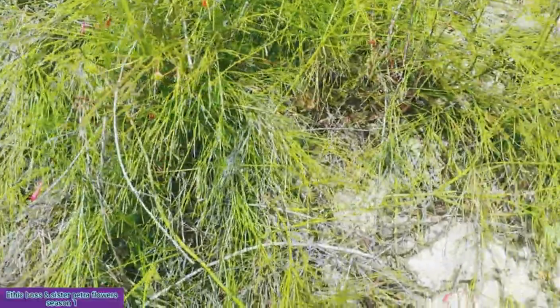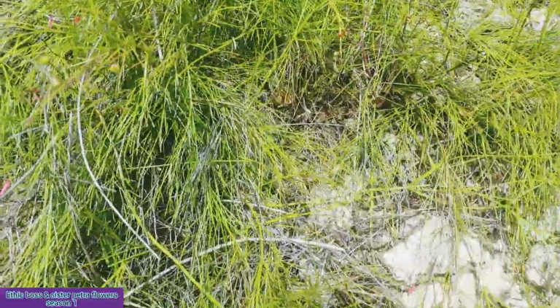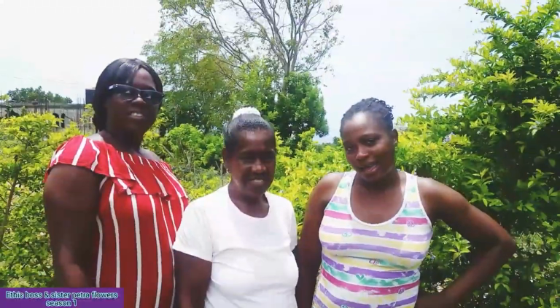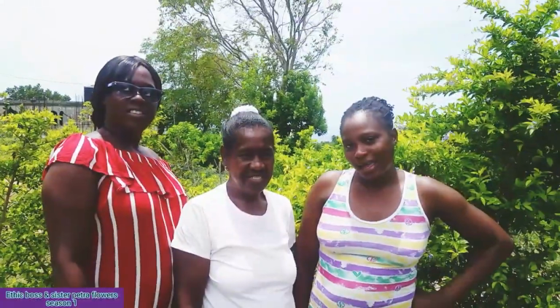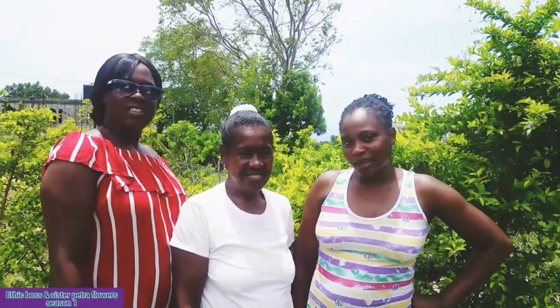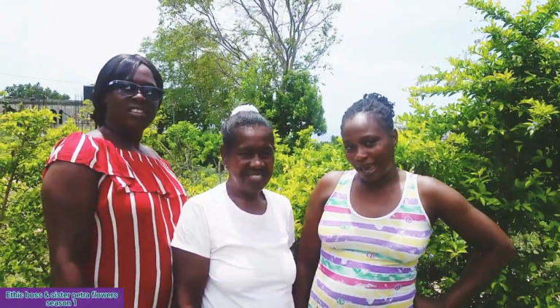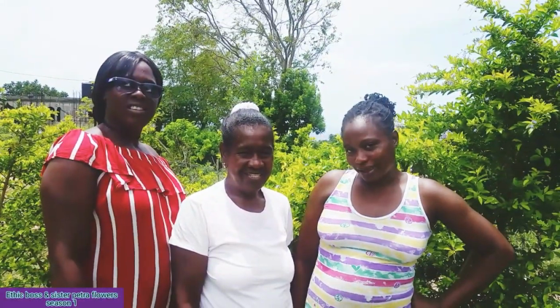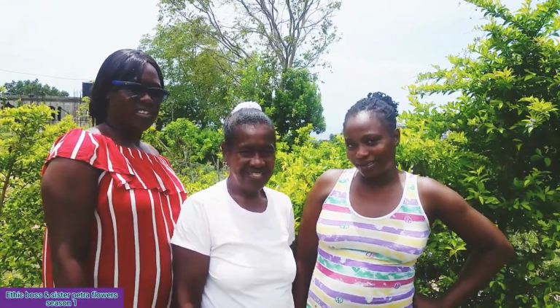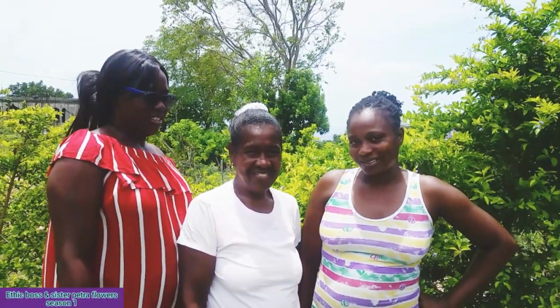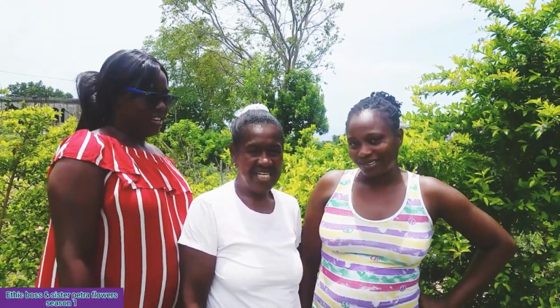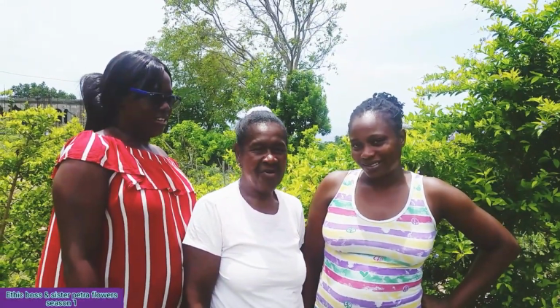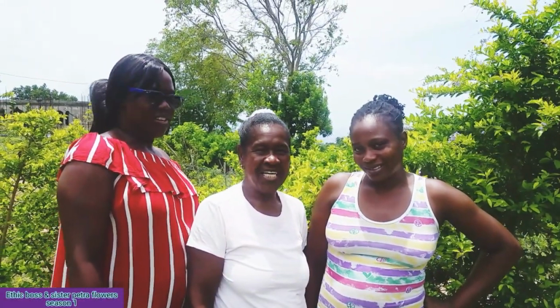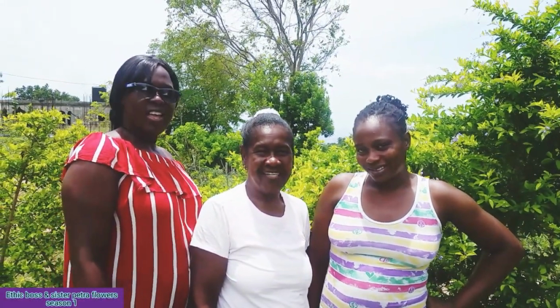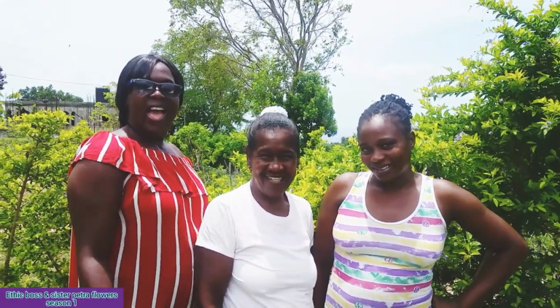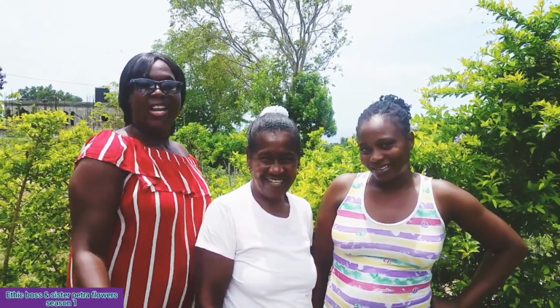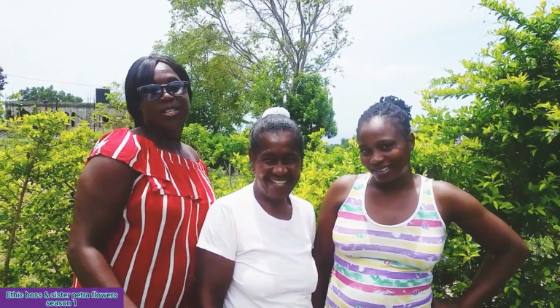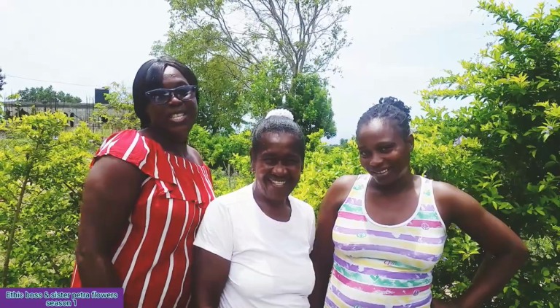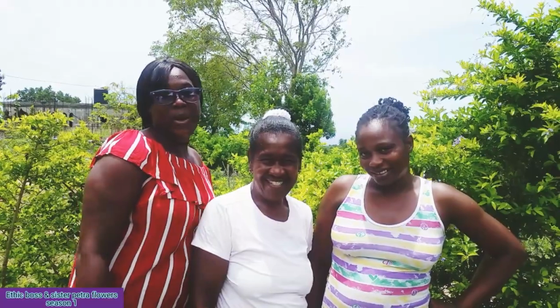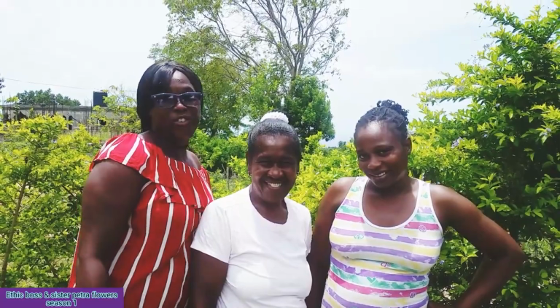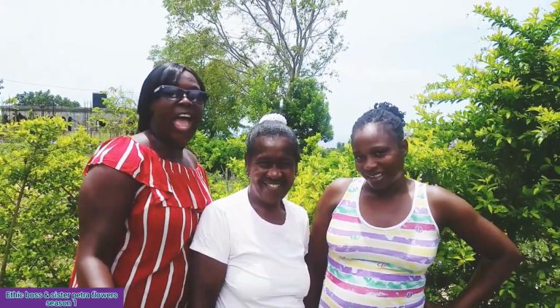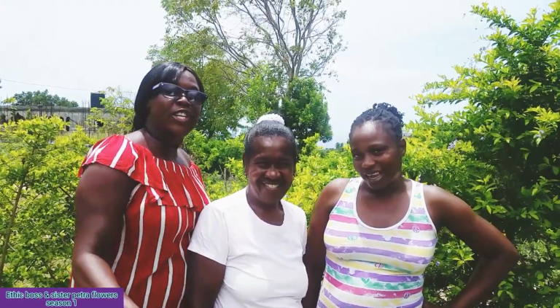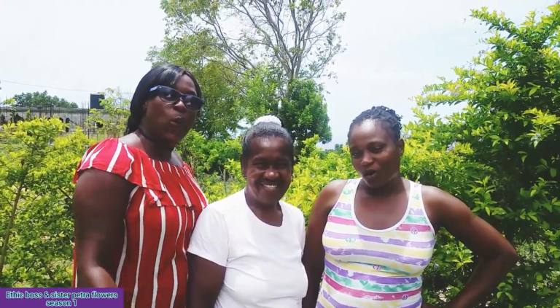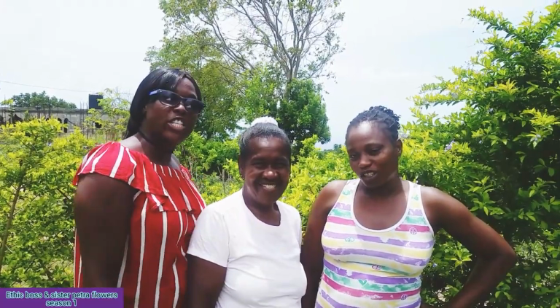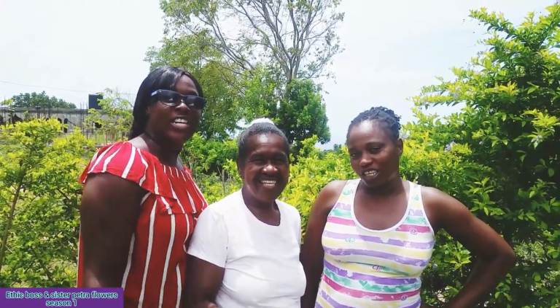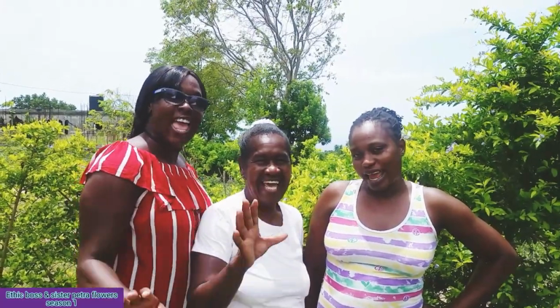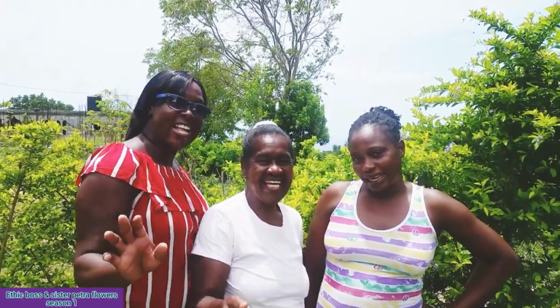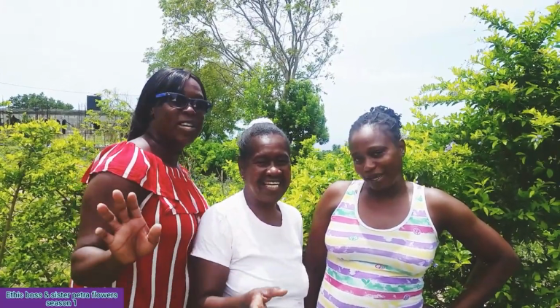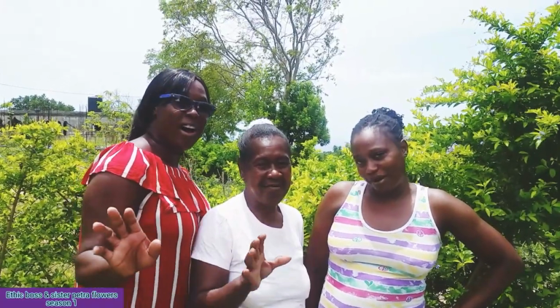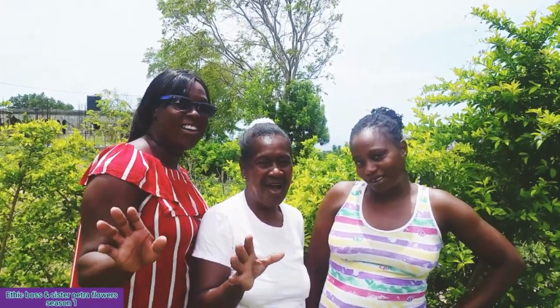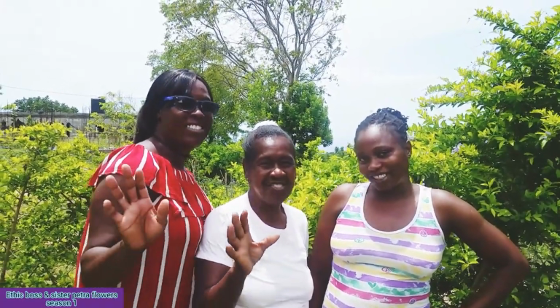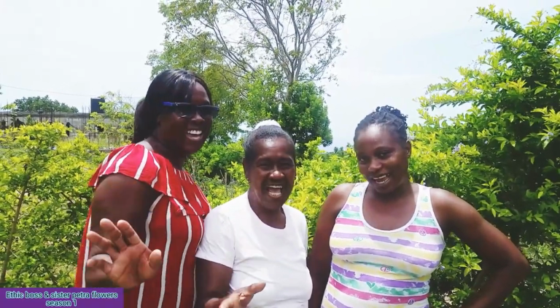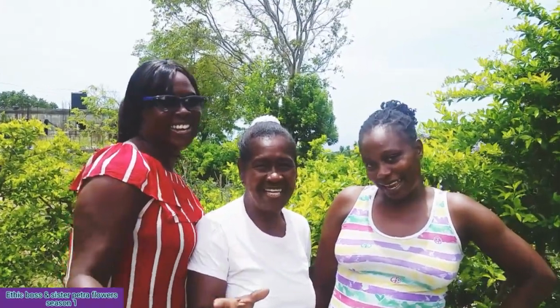Hi, I'm Kale. And I'm Monica. And I'm Sister Petra and you're watching Ethic Bar channel.